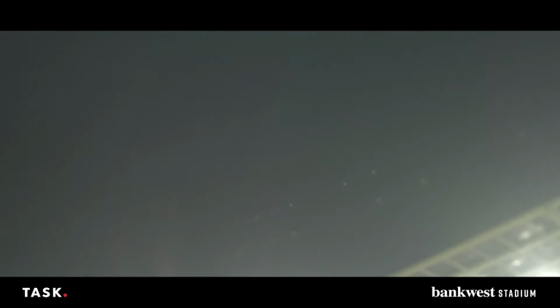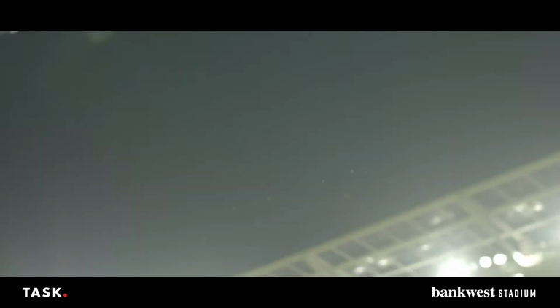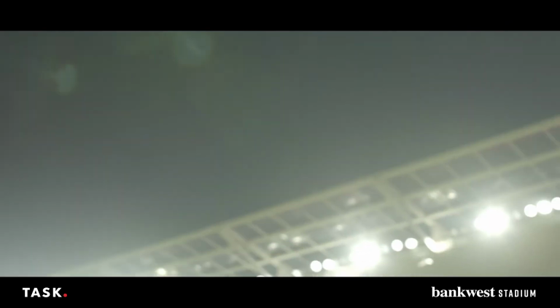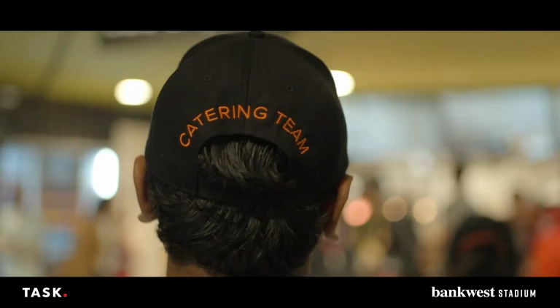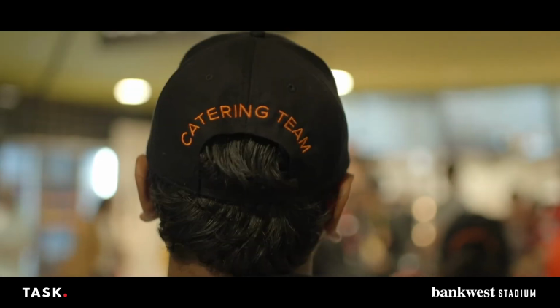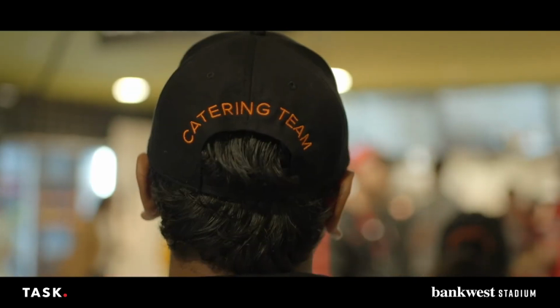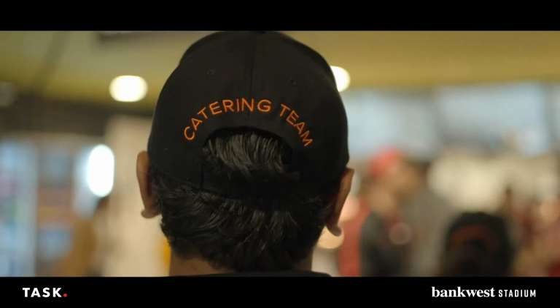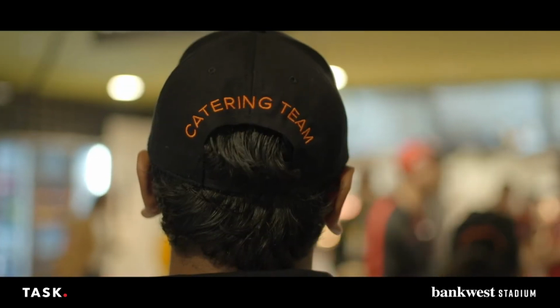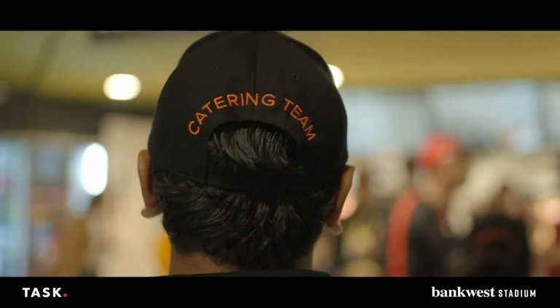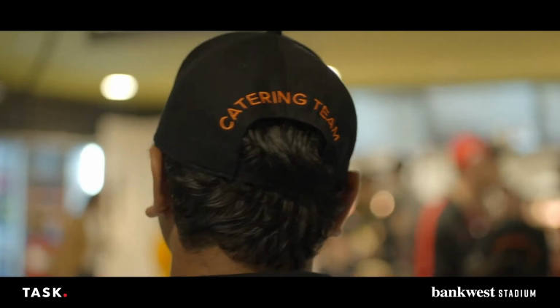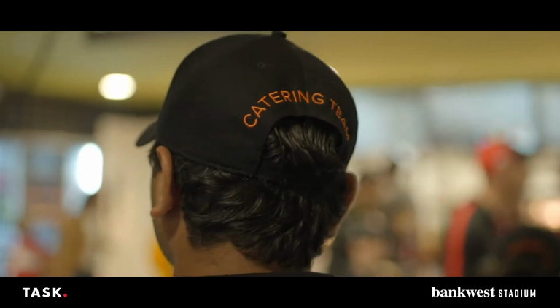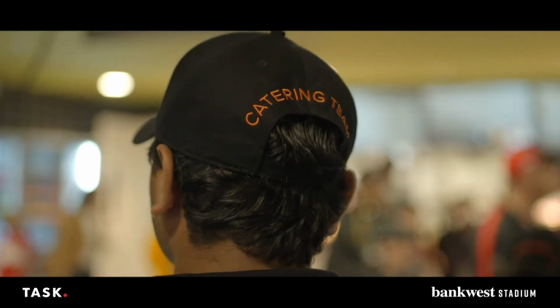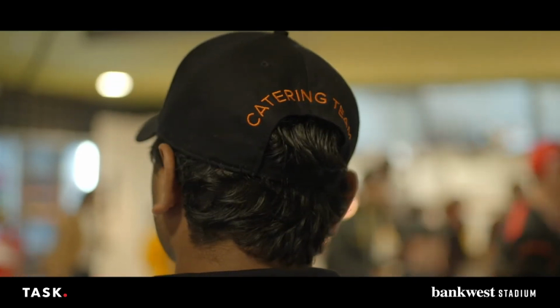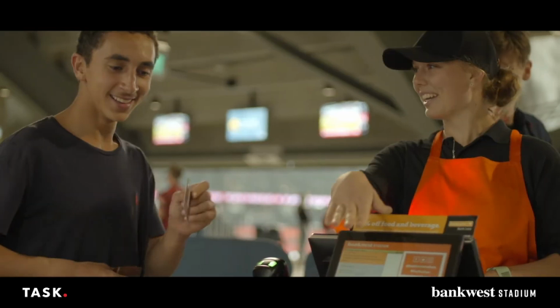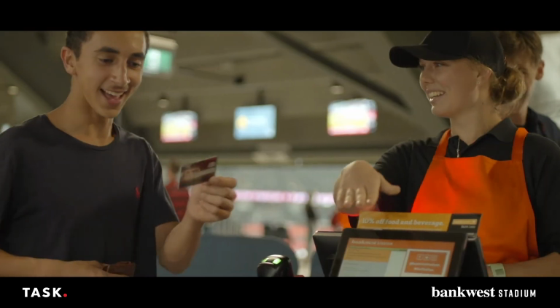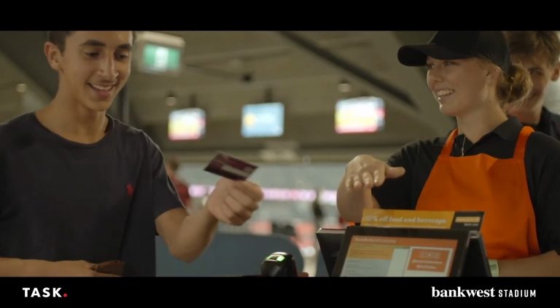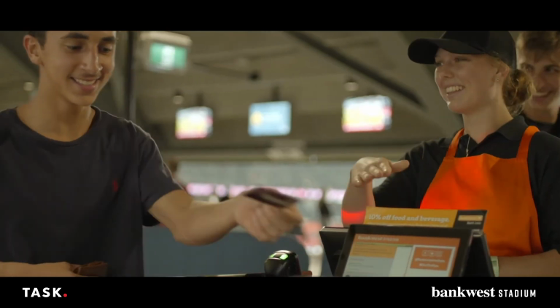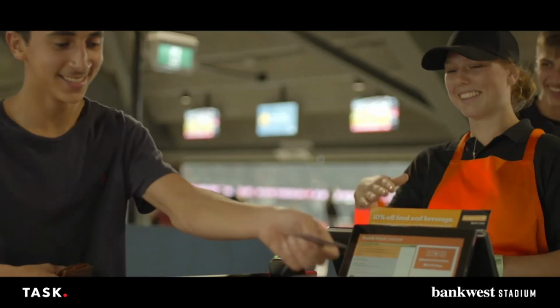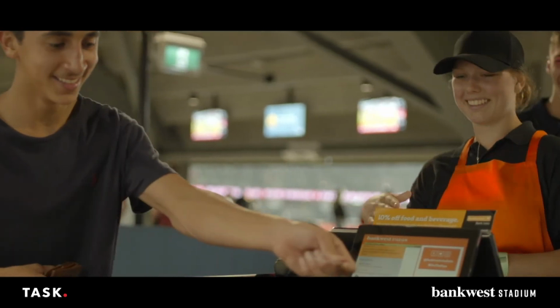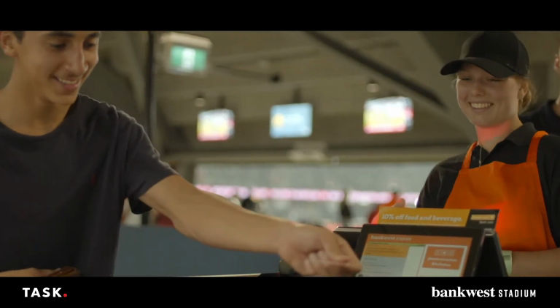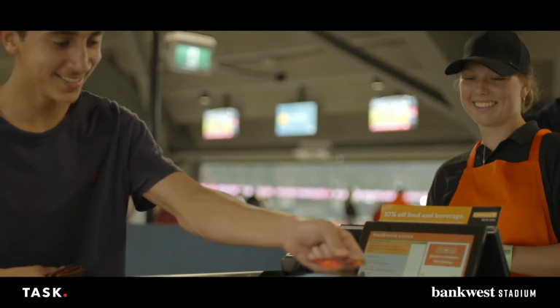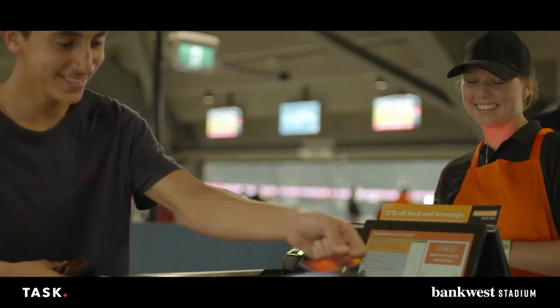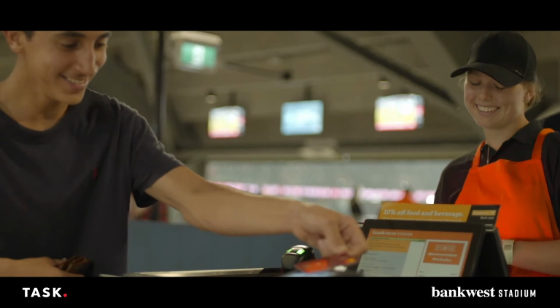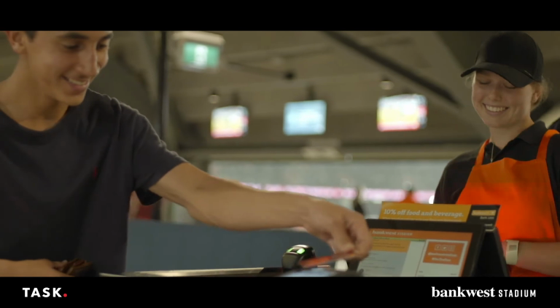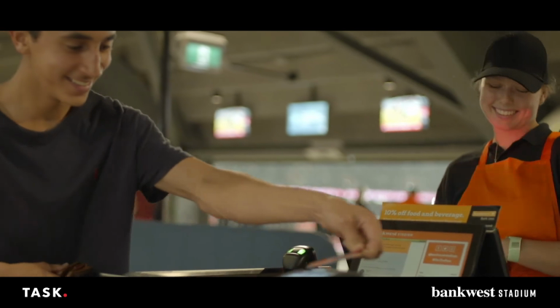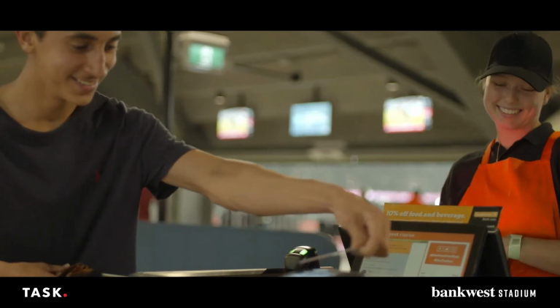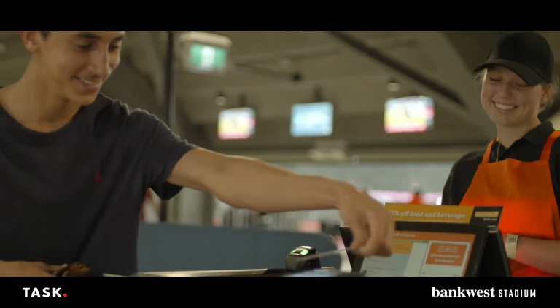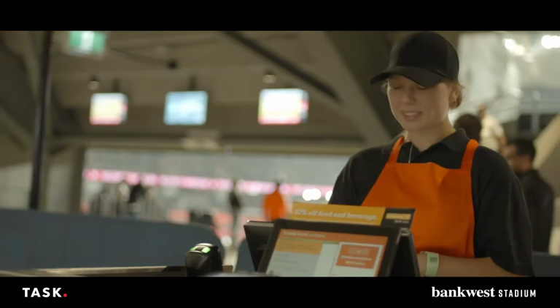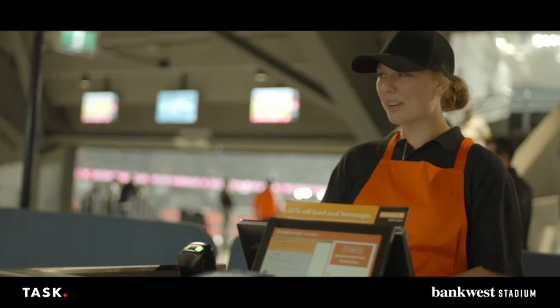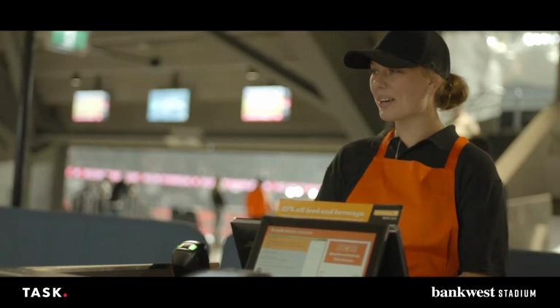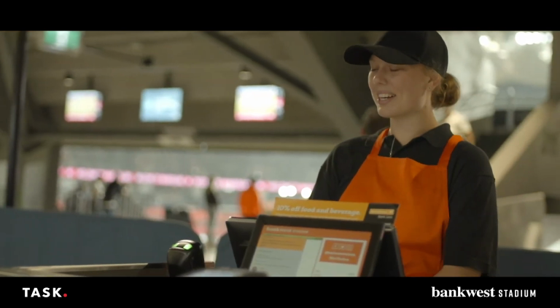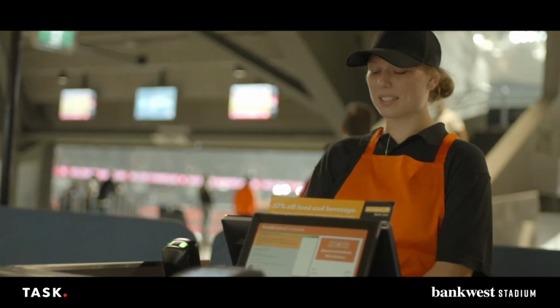Because we use 2,000 casual employees, to have an efficient process, but also an efficient POS system, becomes quite important.